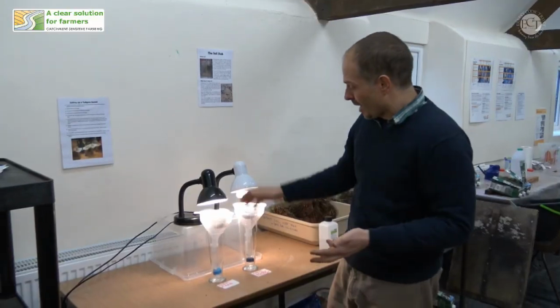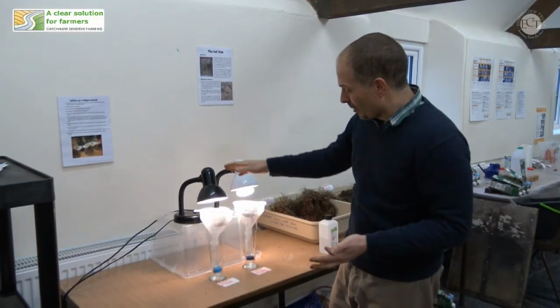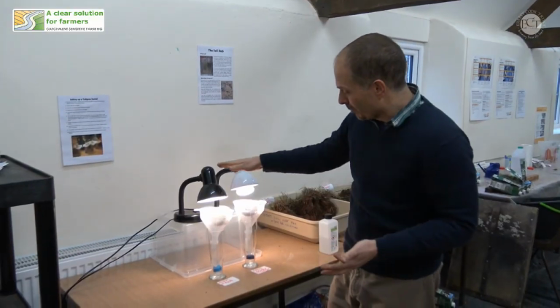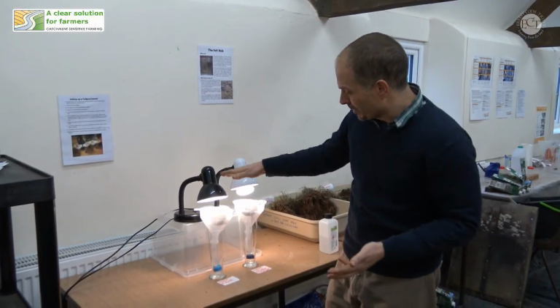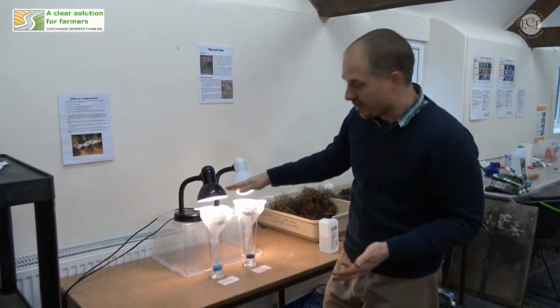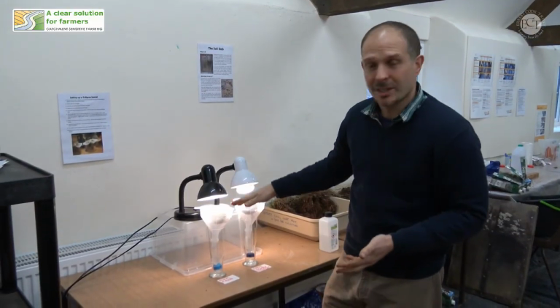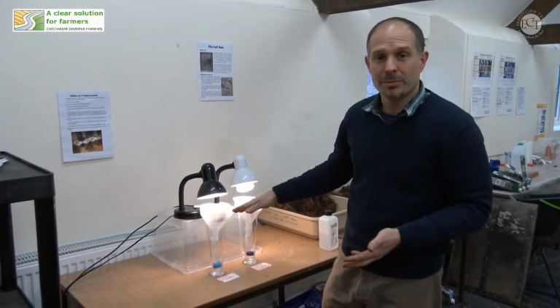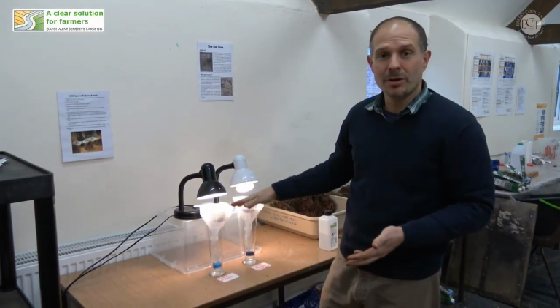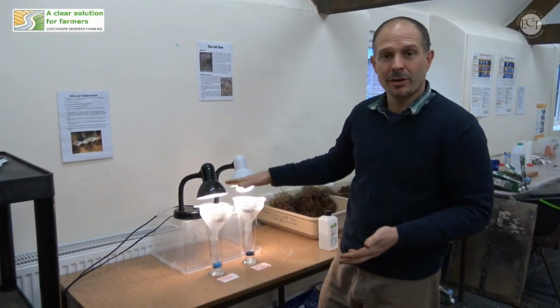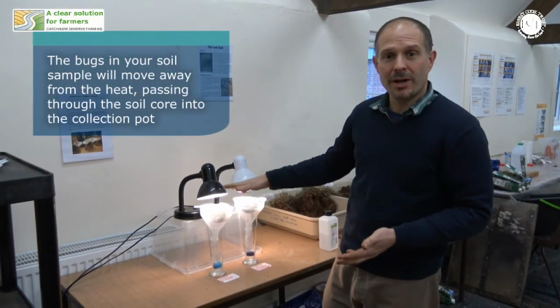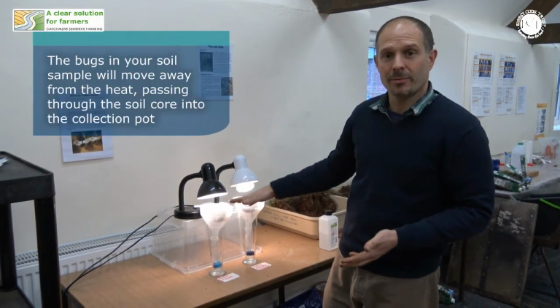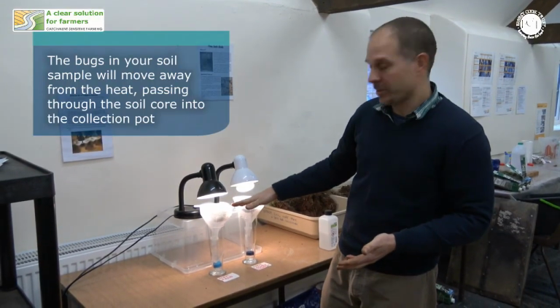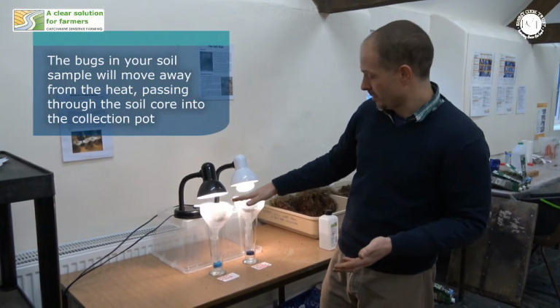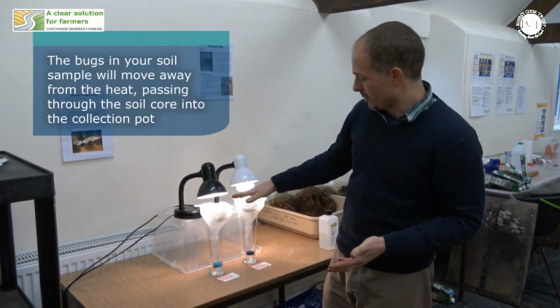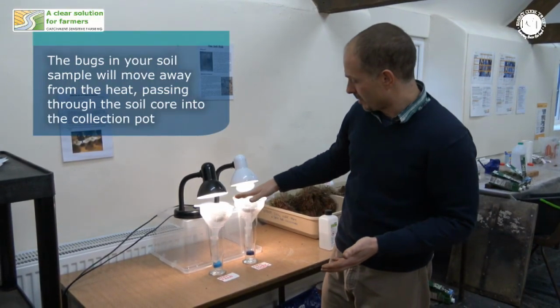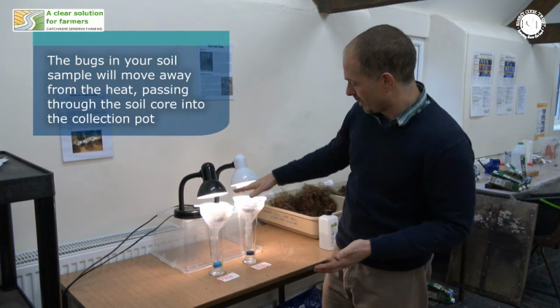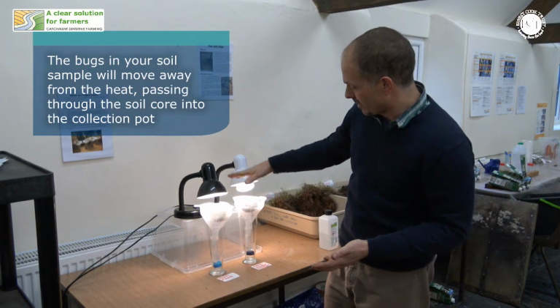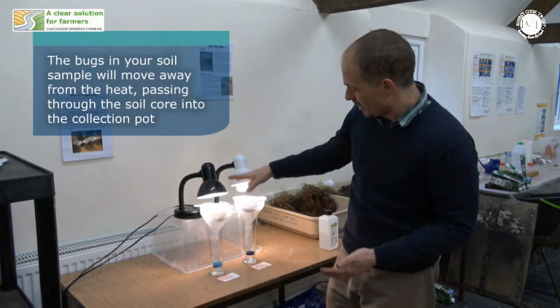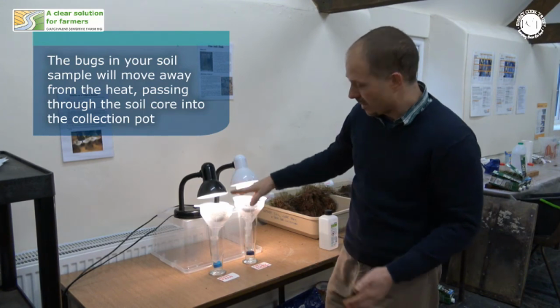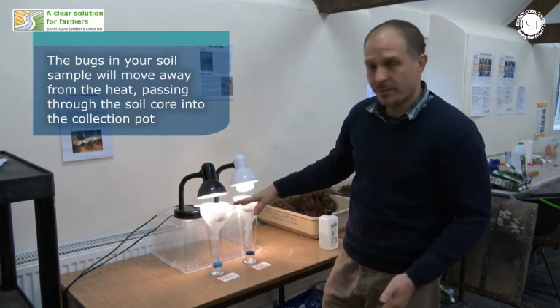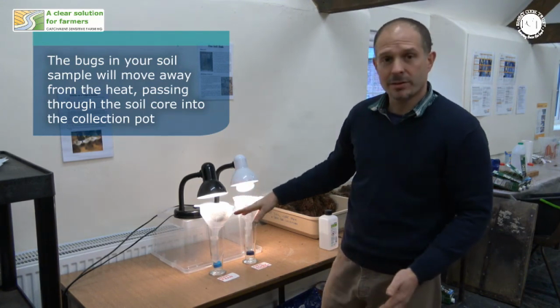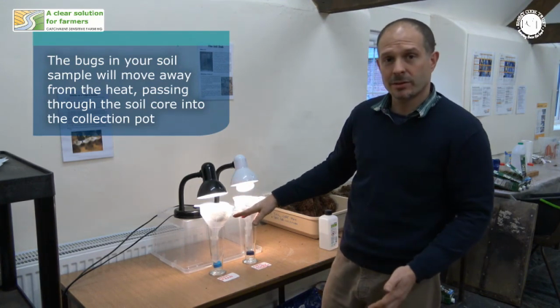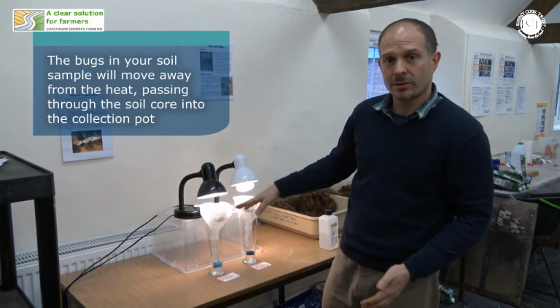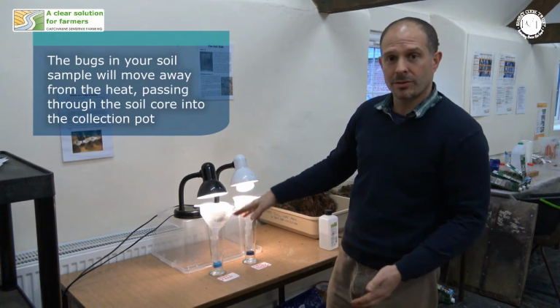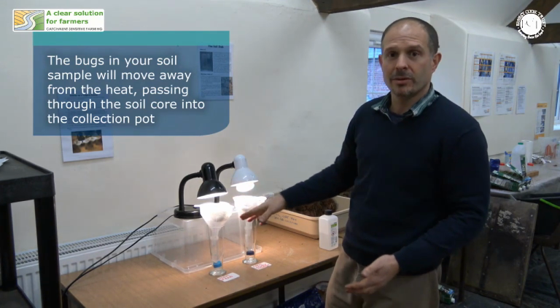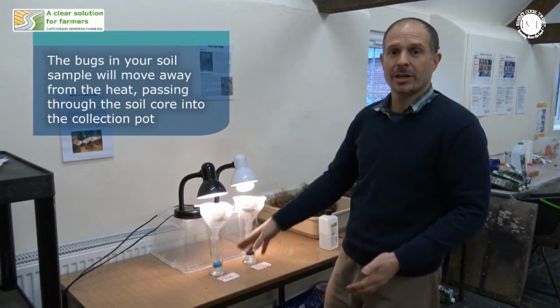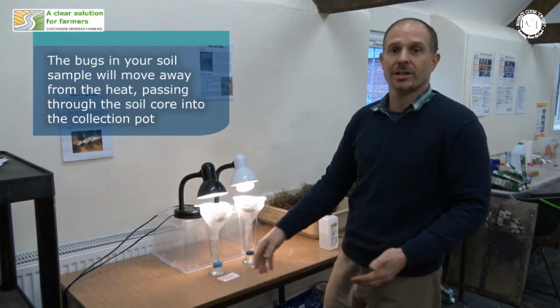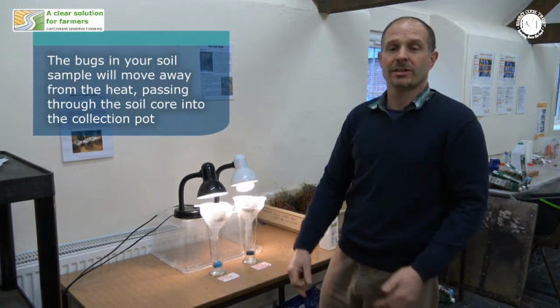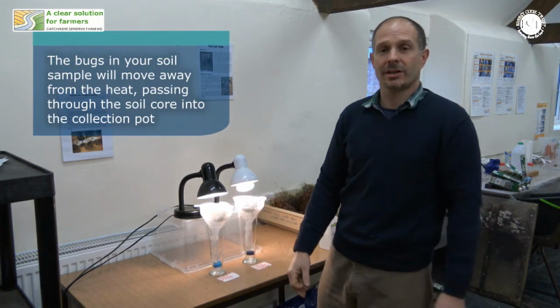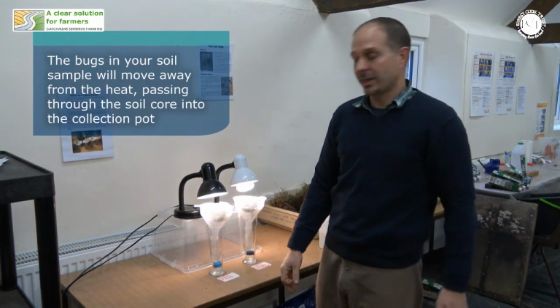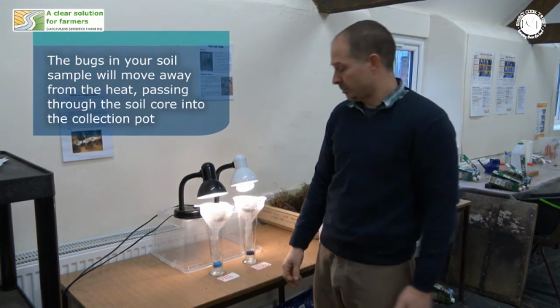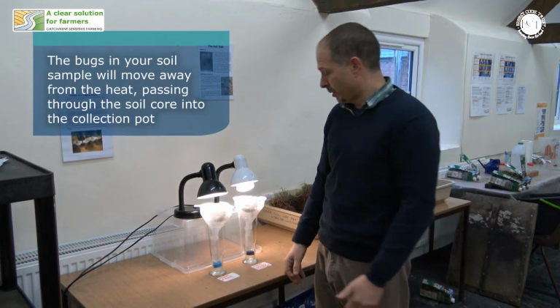What the animals will be doing is moving away from those things — down through the soil core, through the mesh, and into the collection pot.